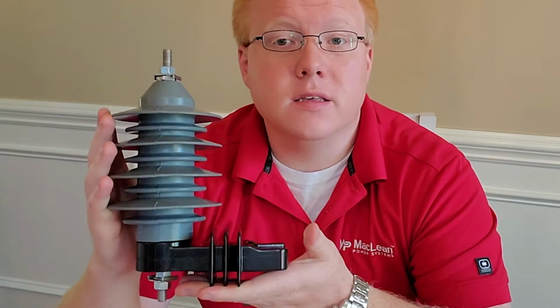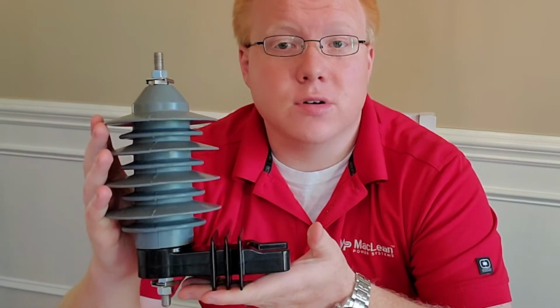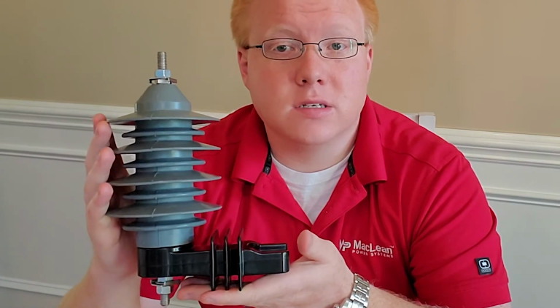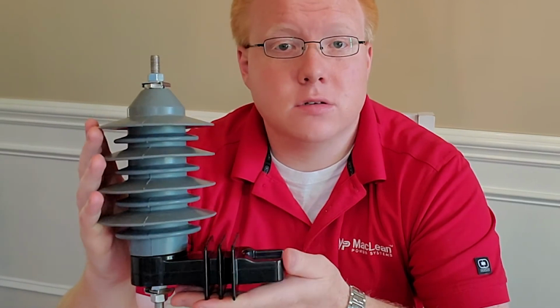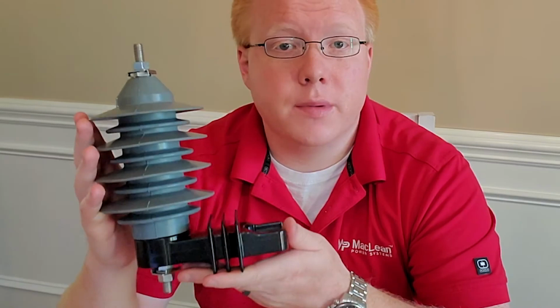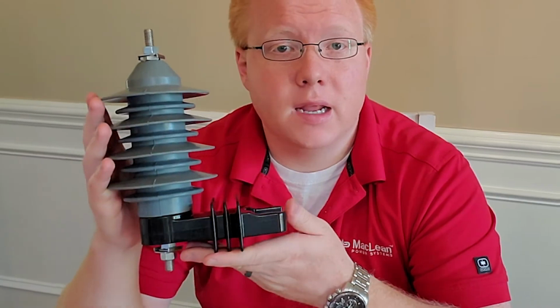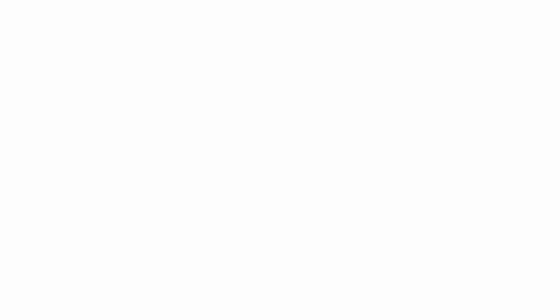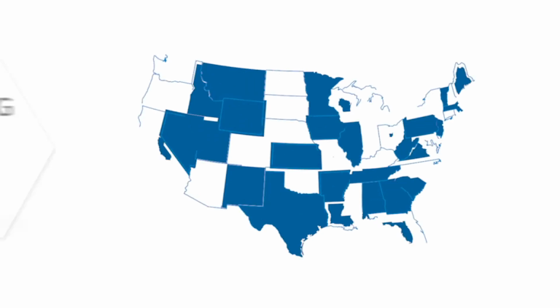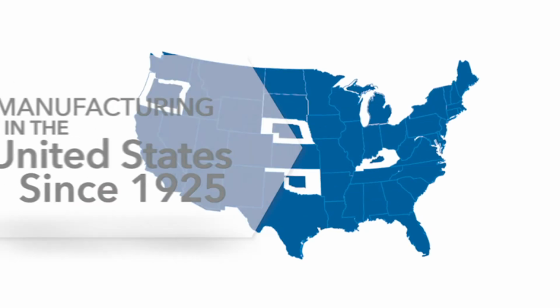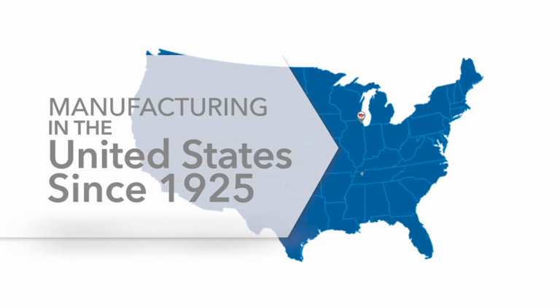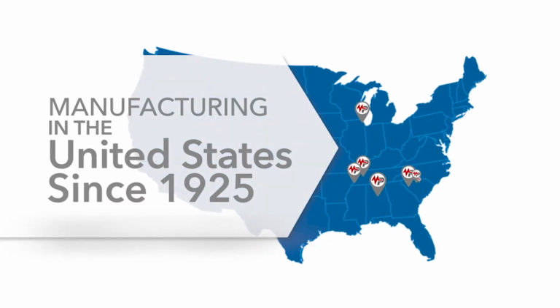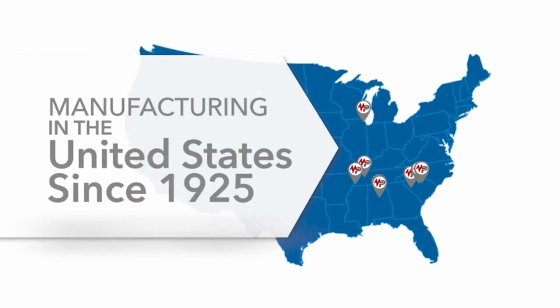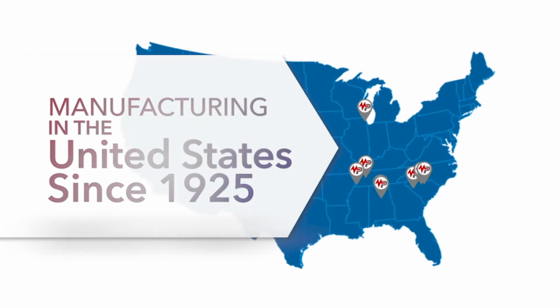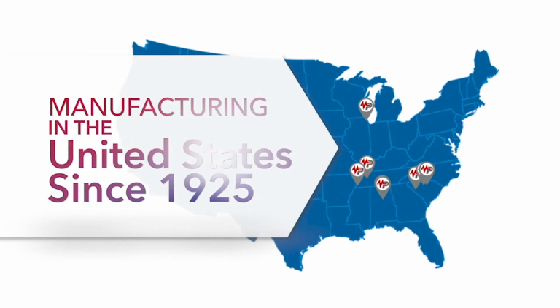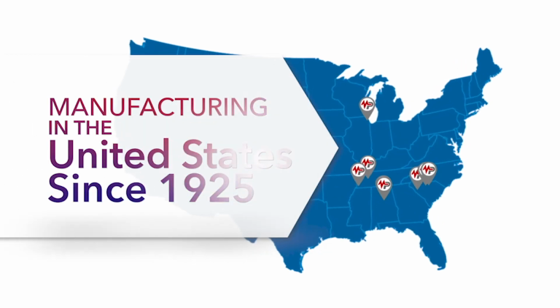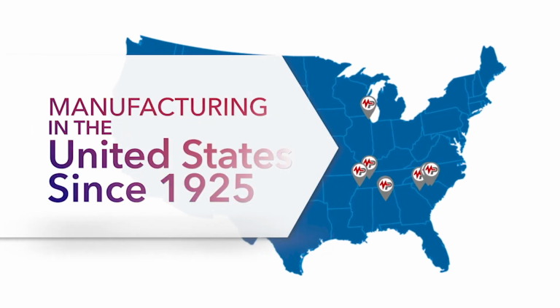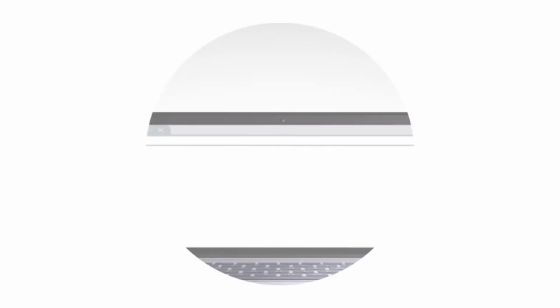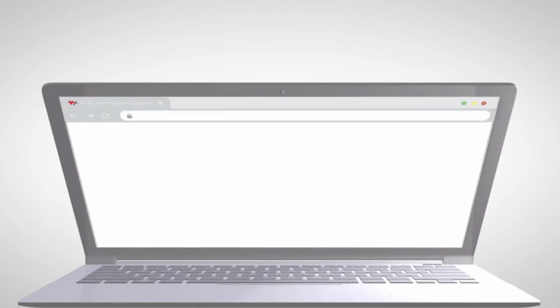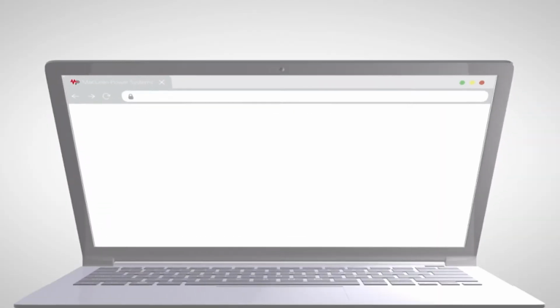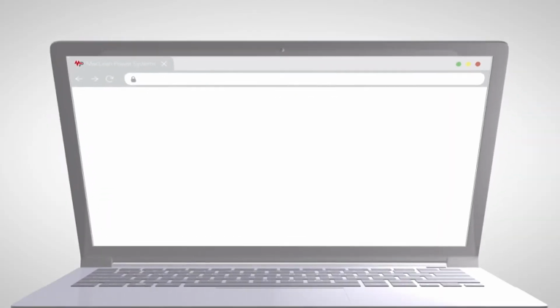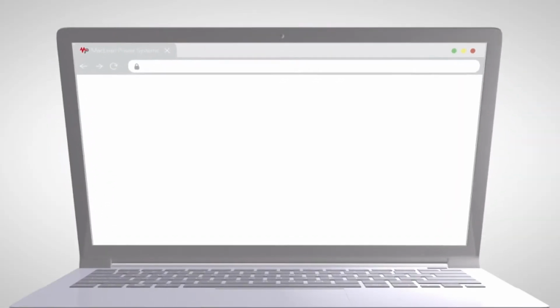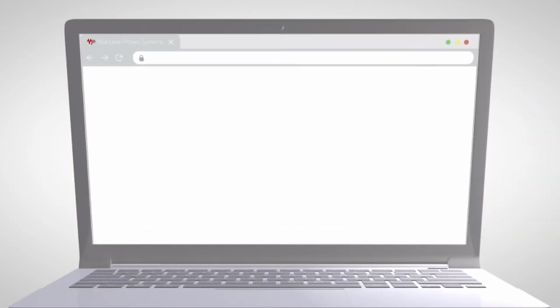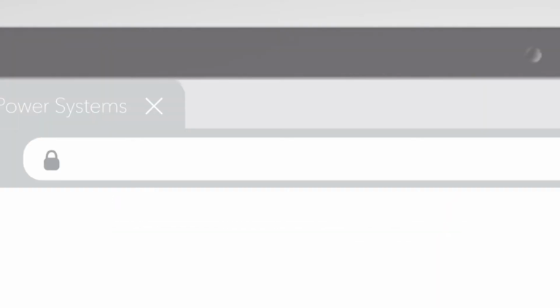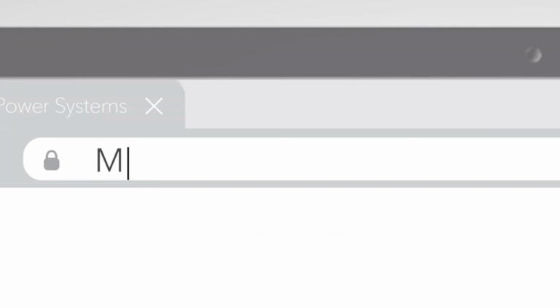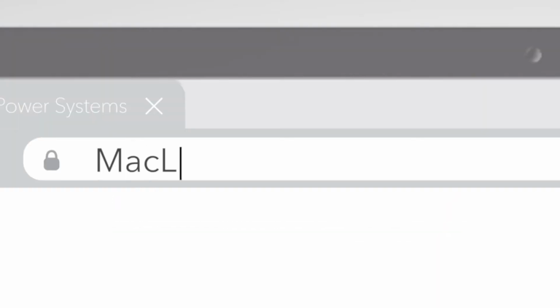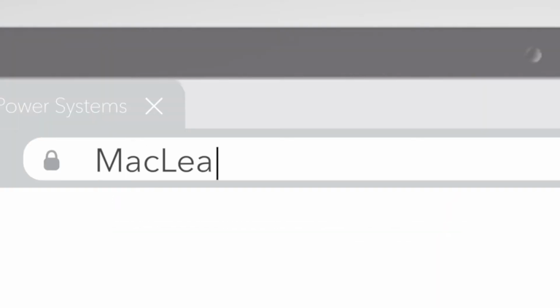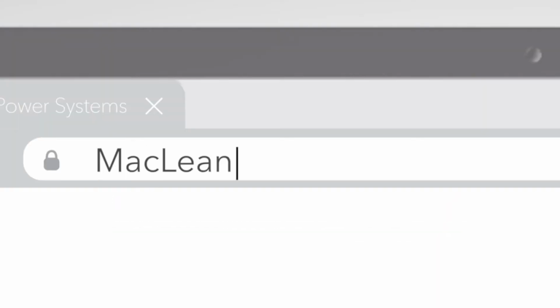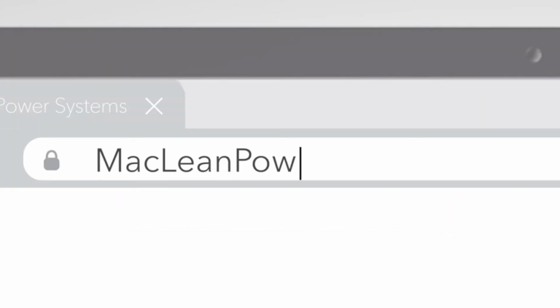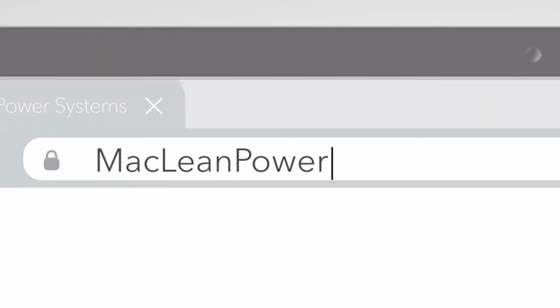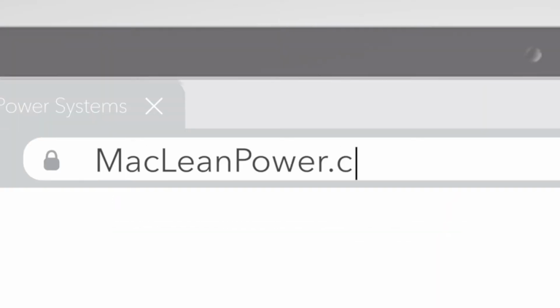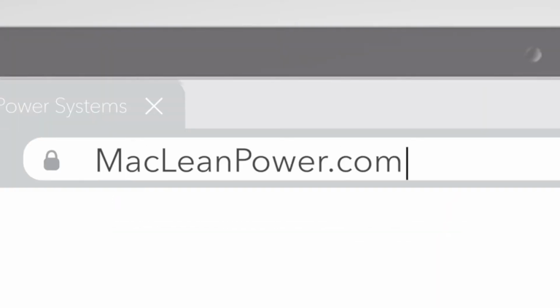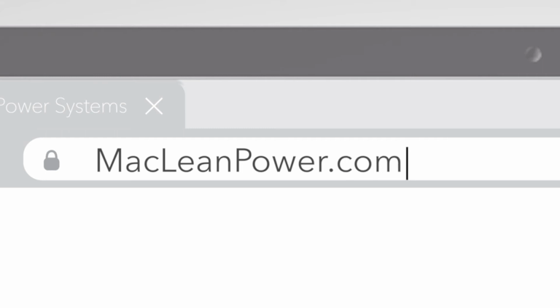These arrestors are made at our York, South Carolina facility. For more information, please visit mcleanpower.com.